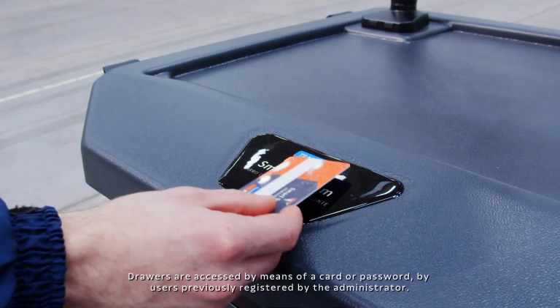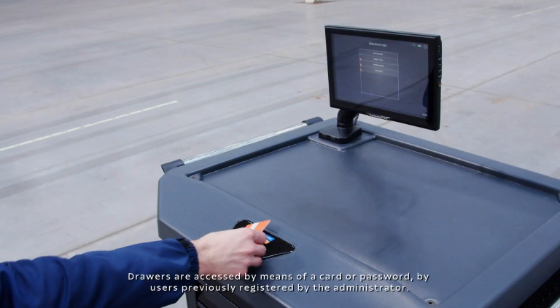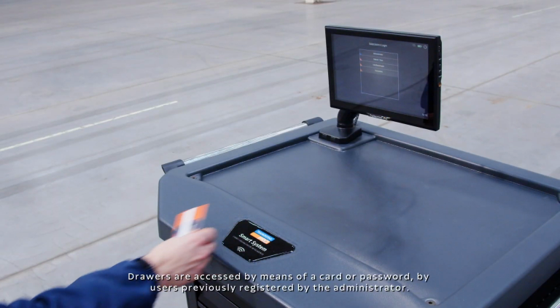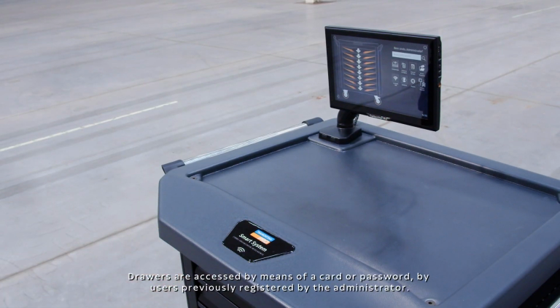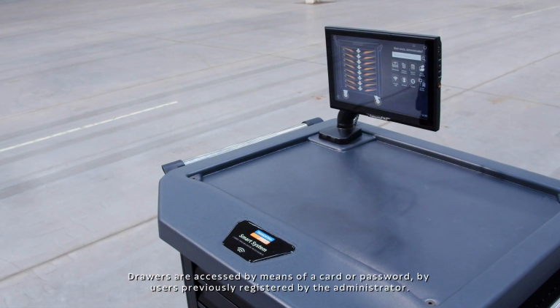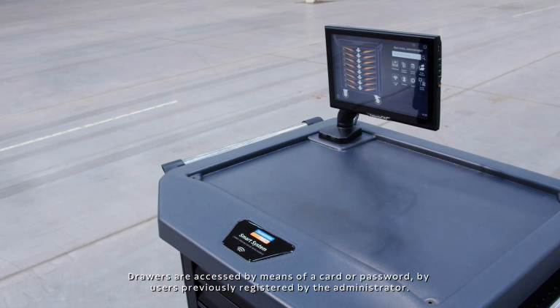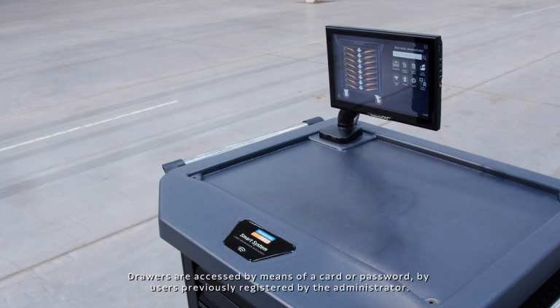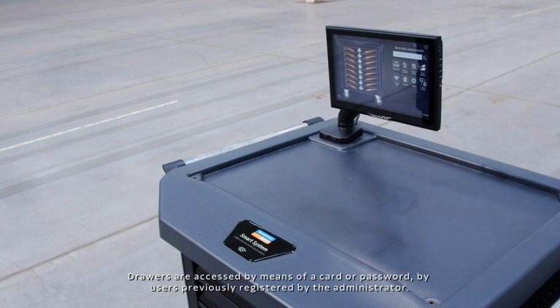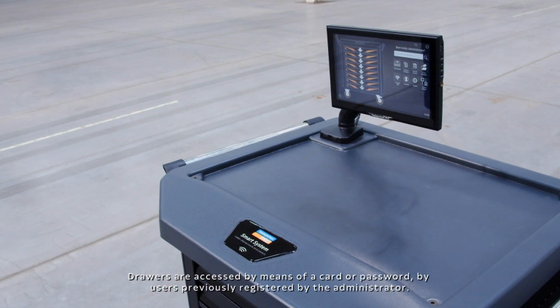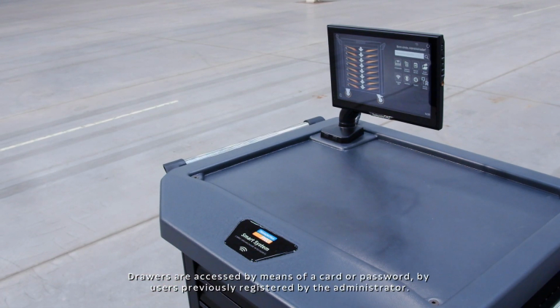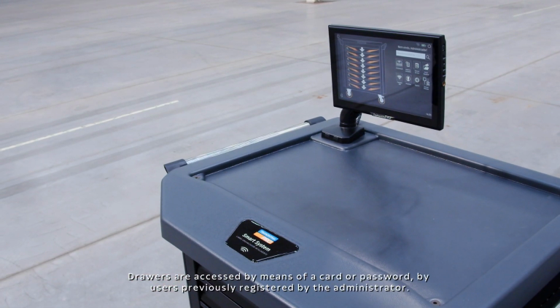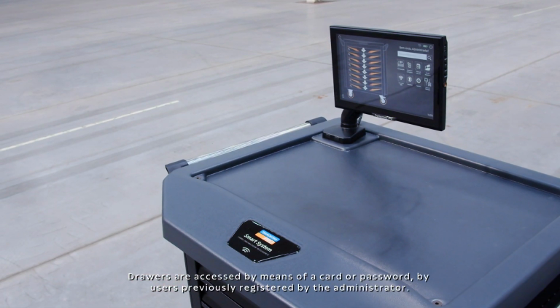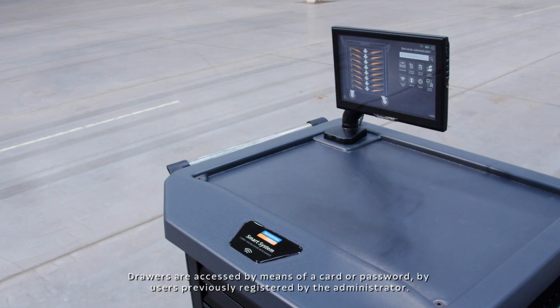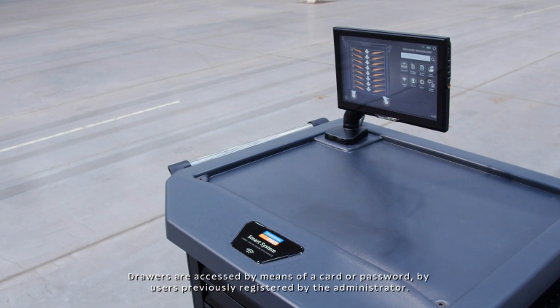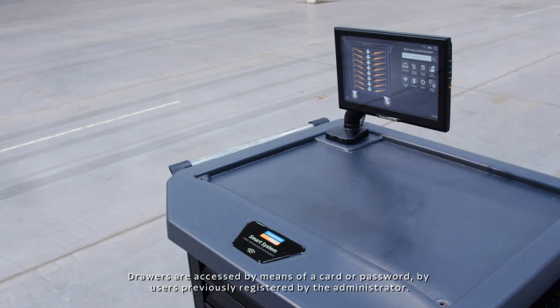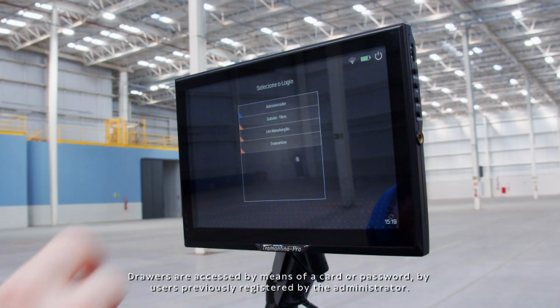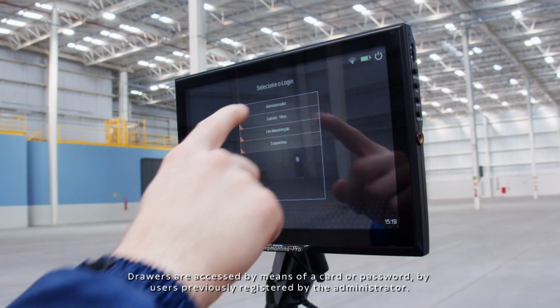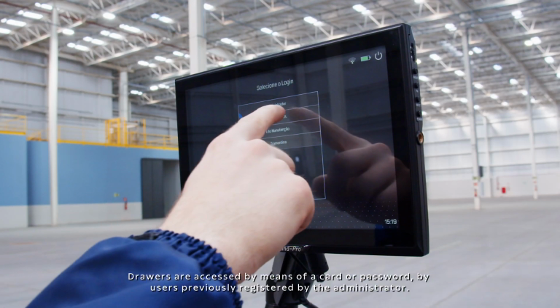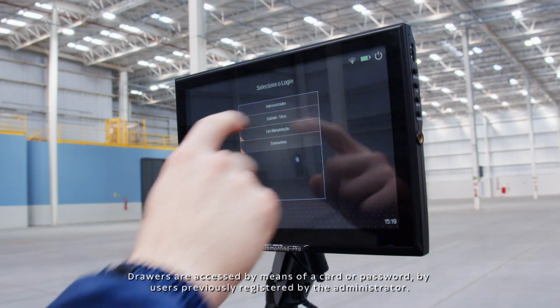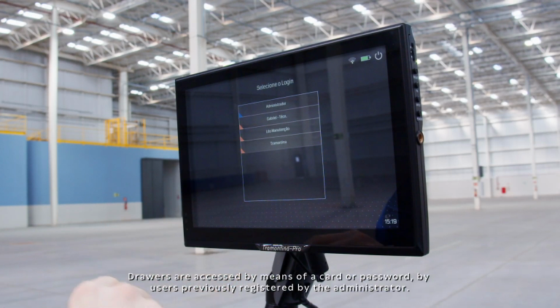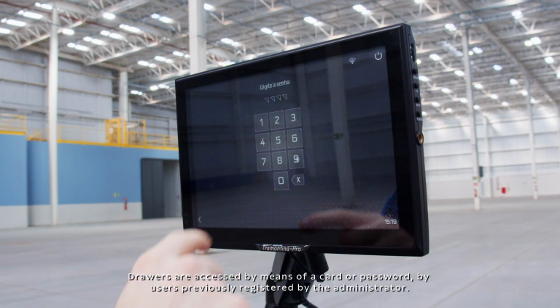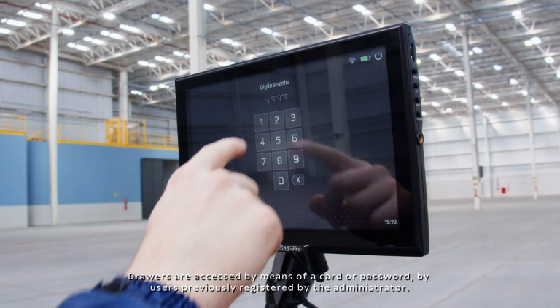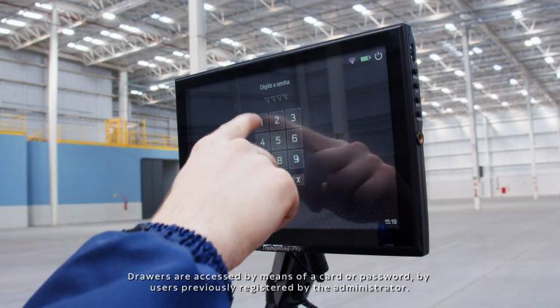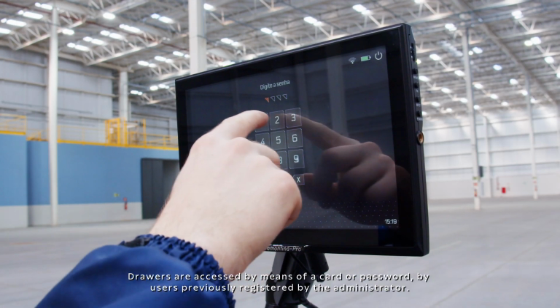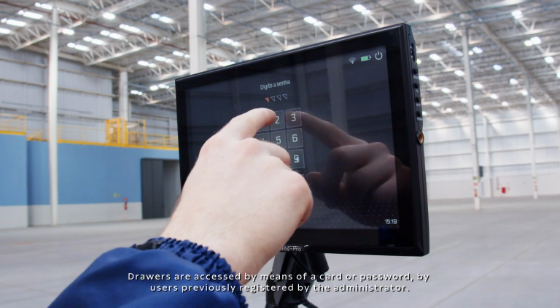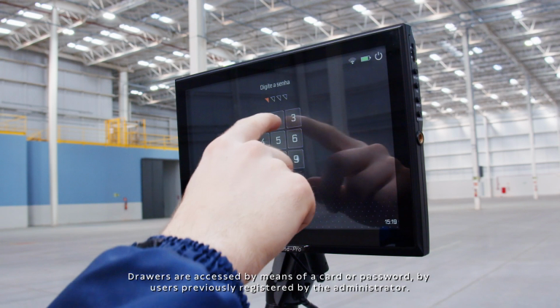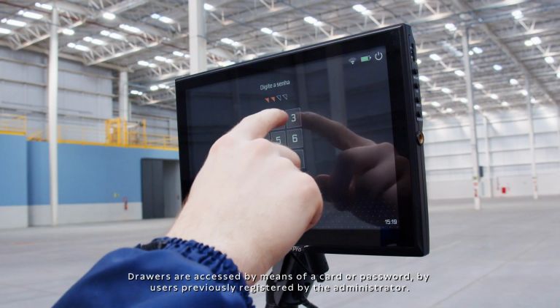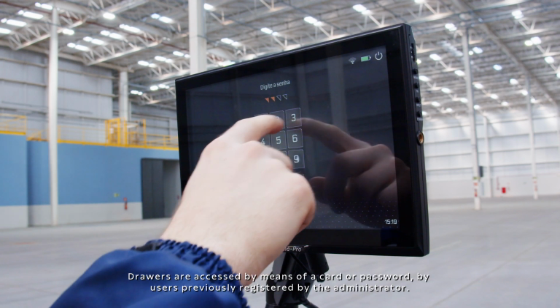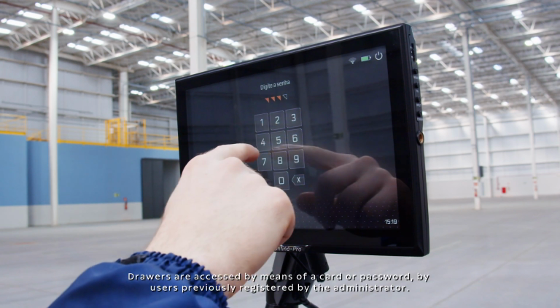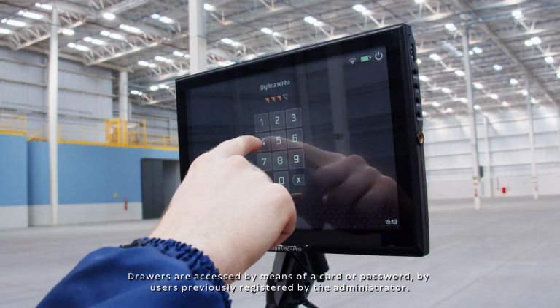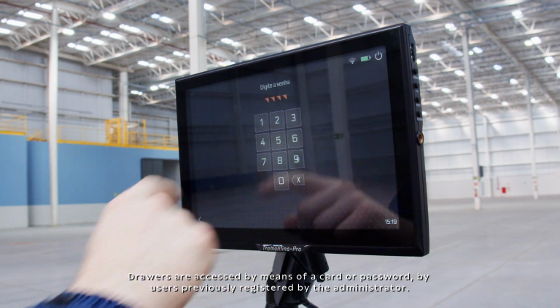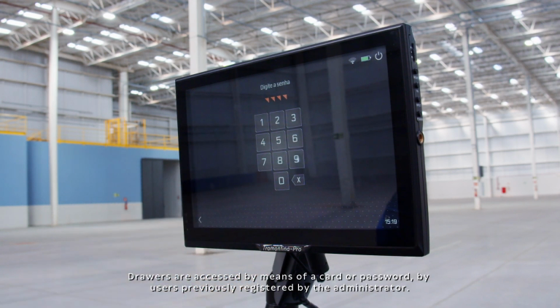Drawers are accessed by means of a card or password, by users previously registered by the administrator.